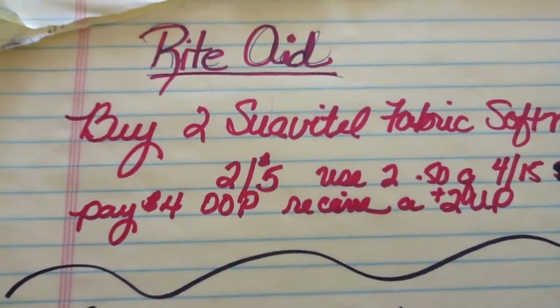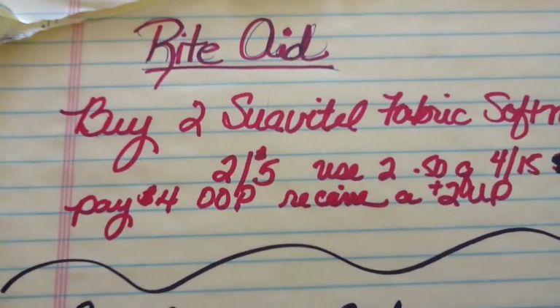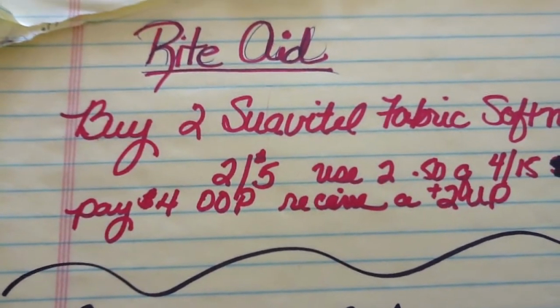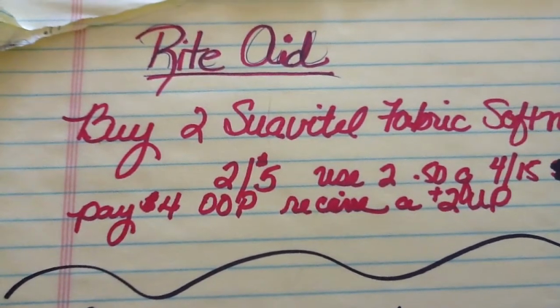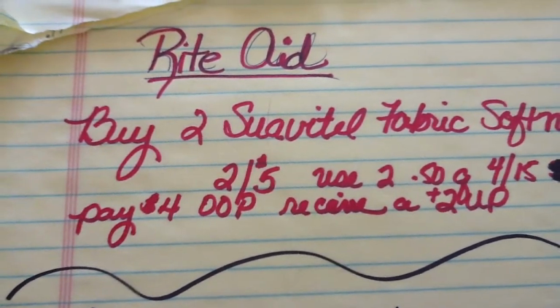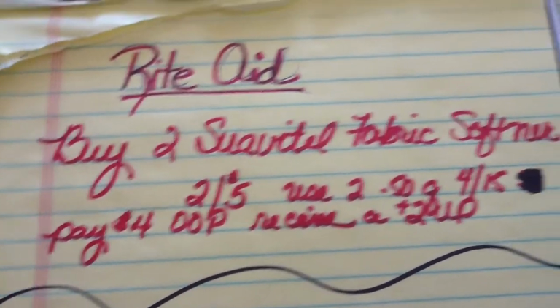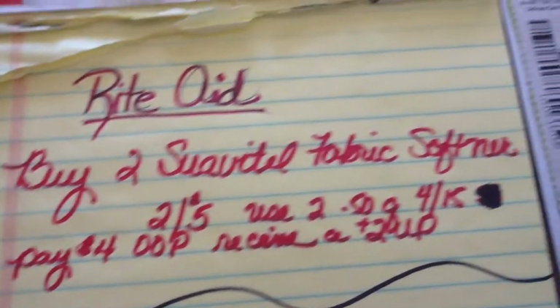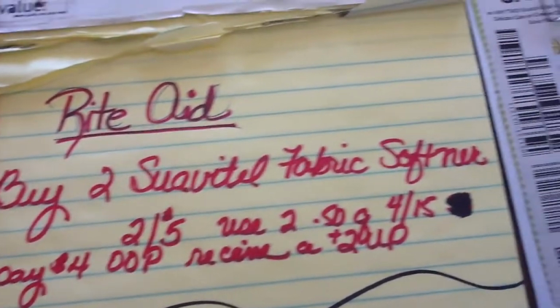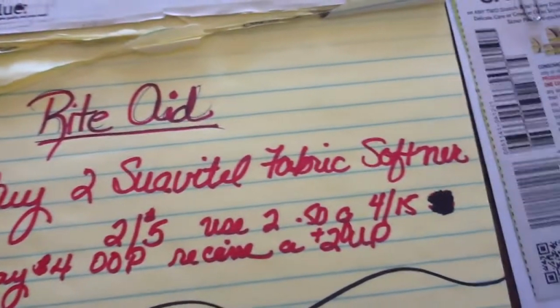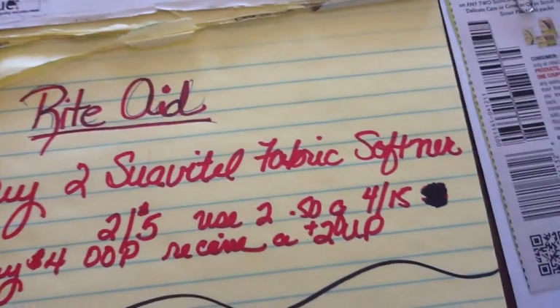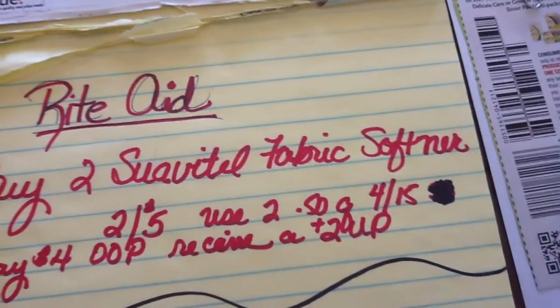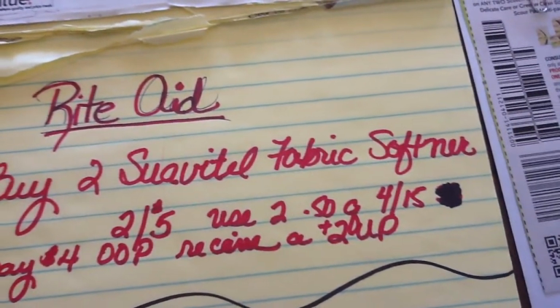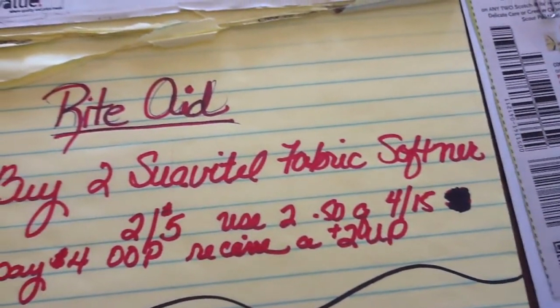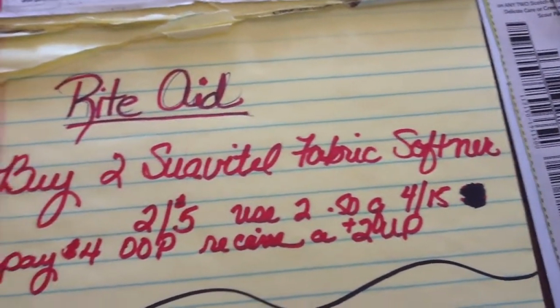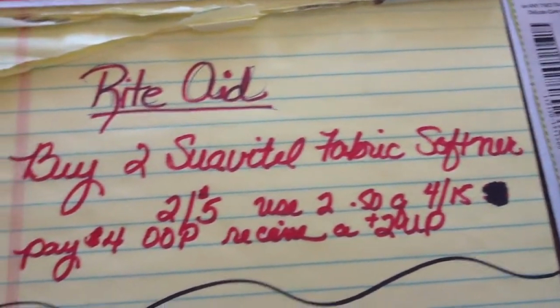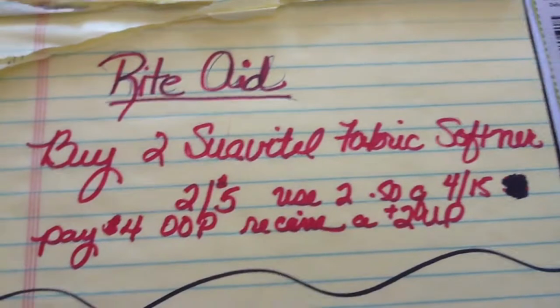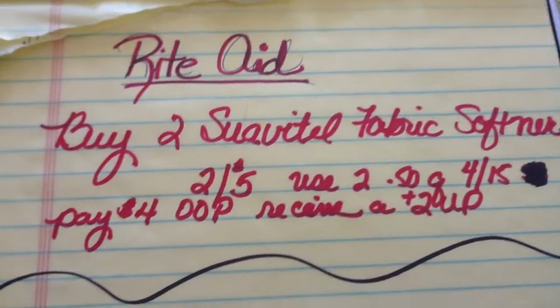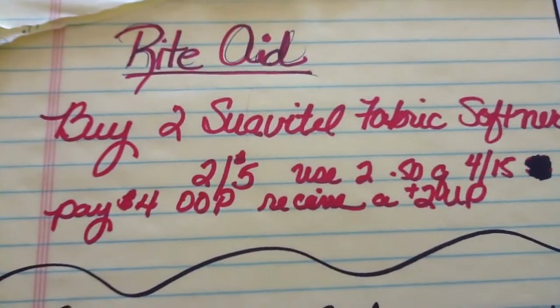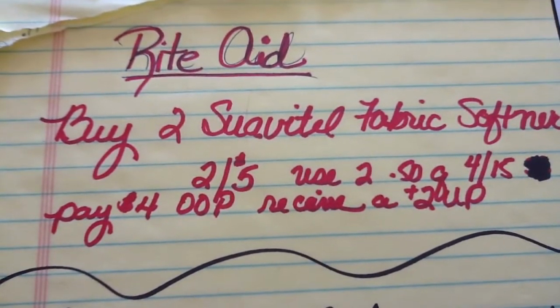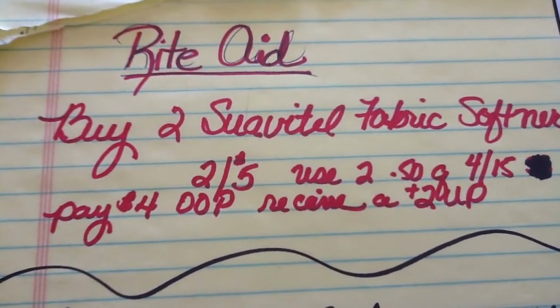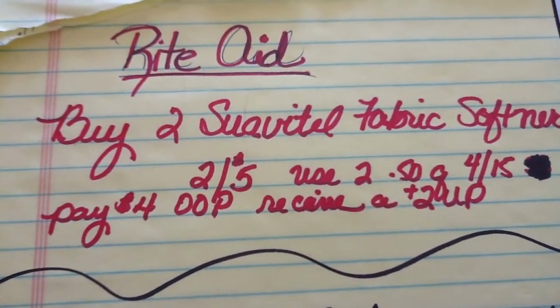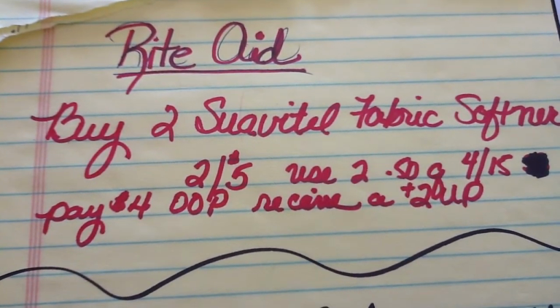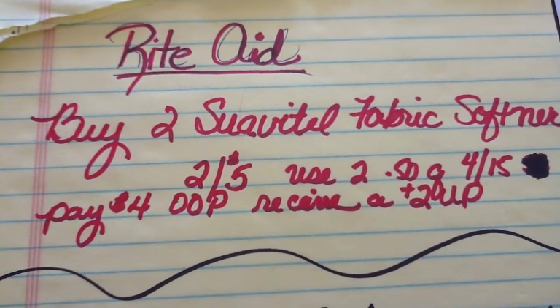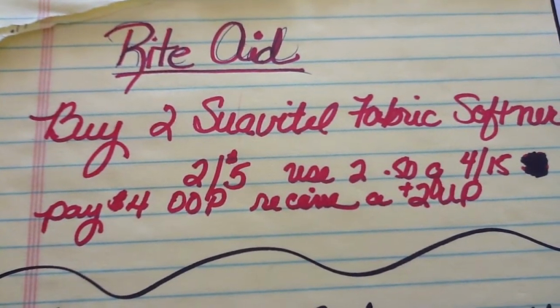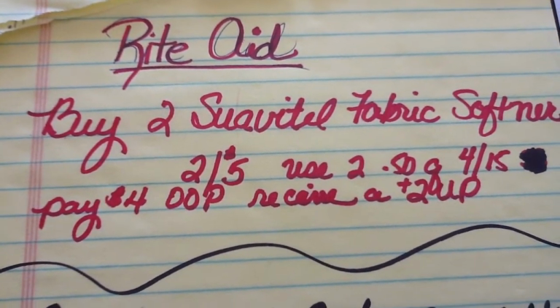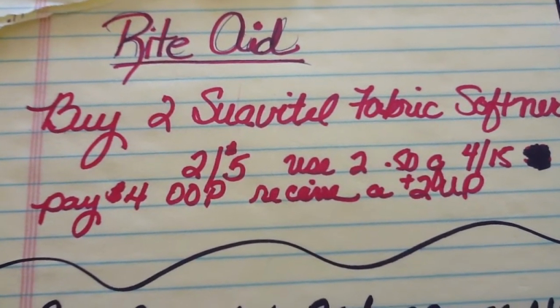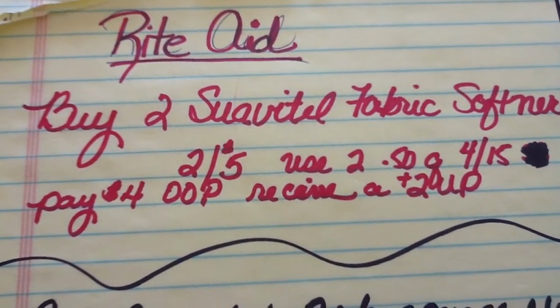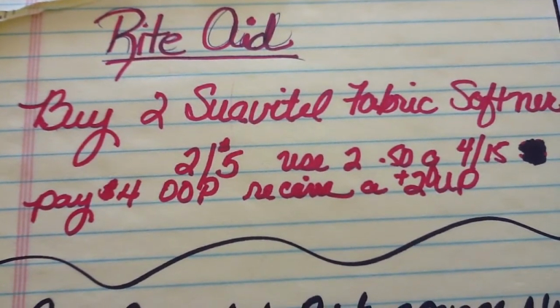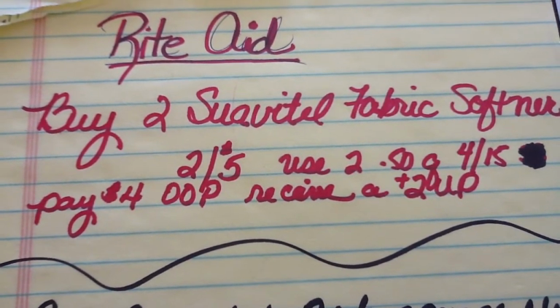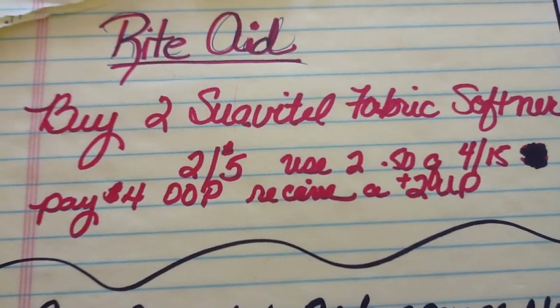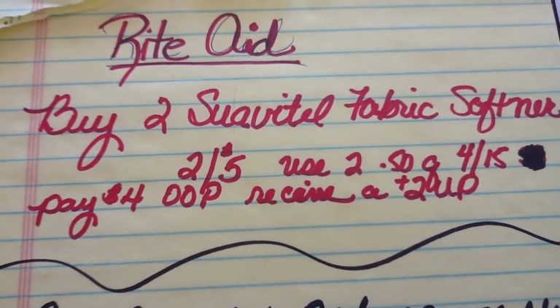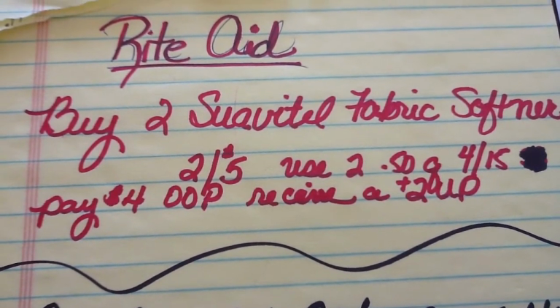Use those two coupons, pay $4 out of pocket, and receive a $2 up reward.